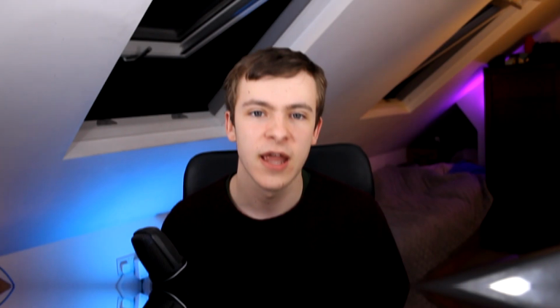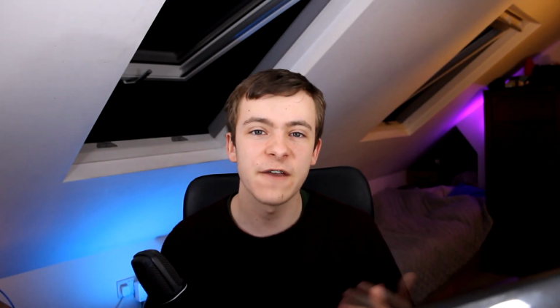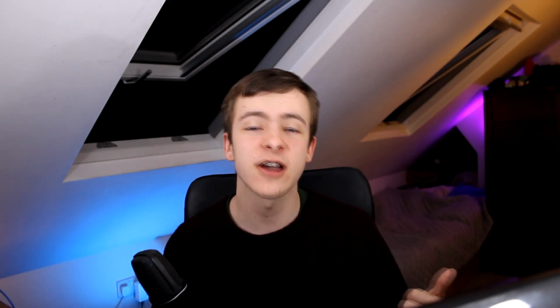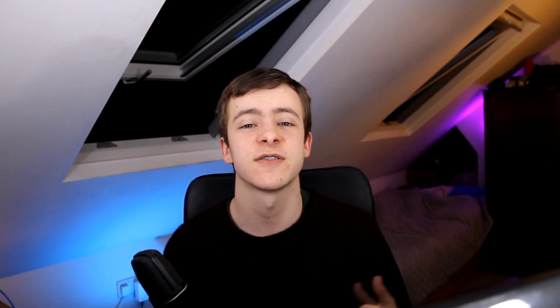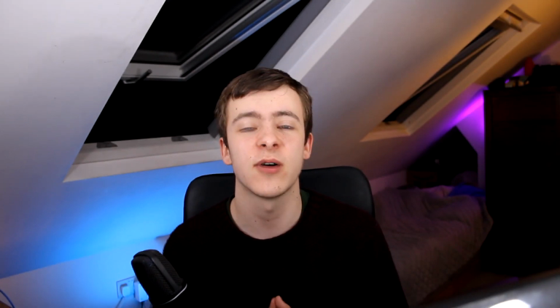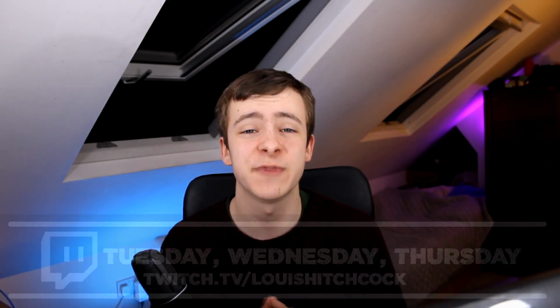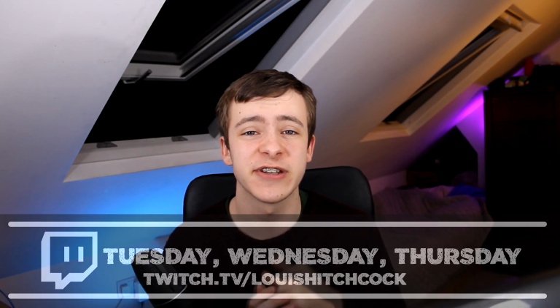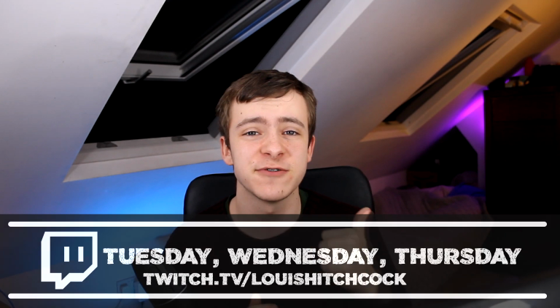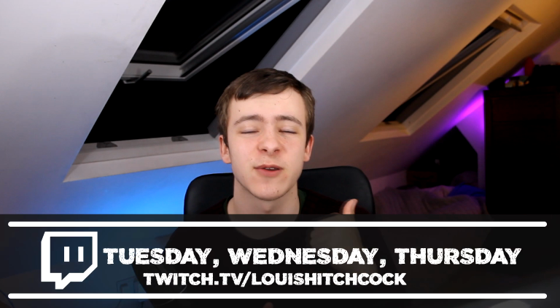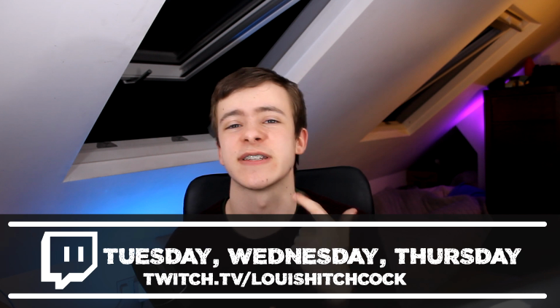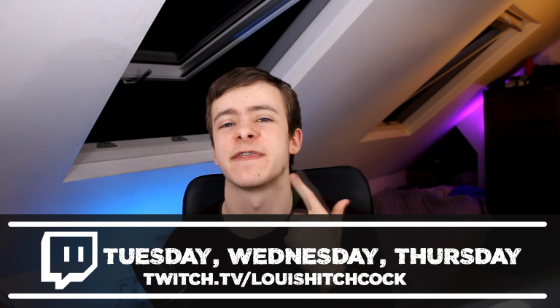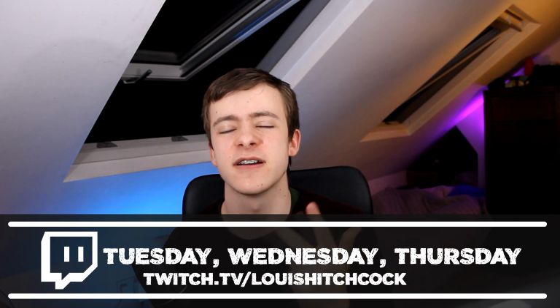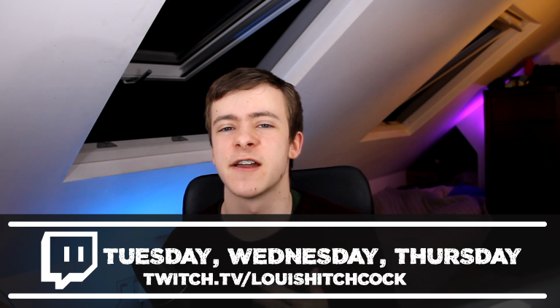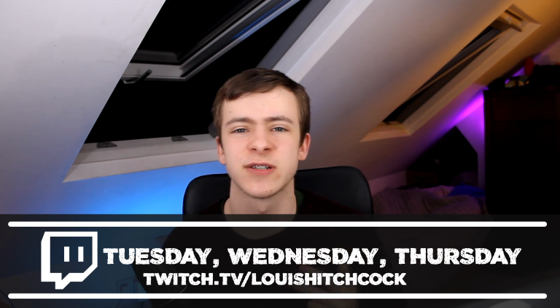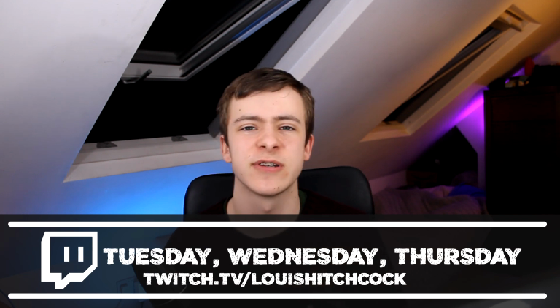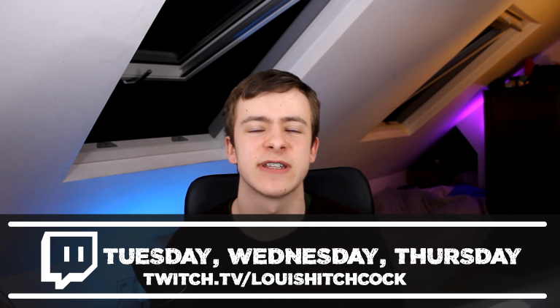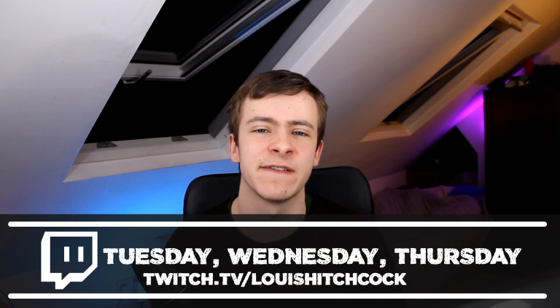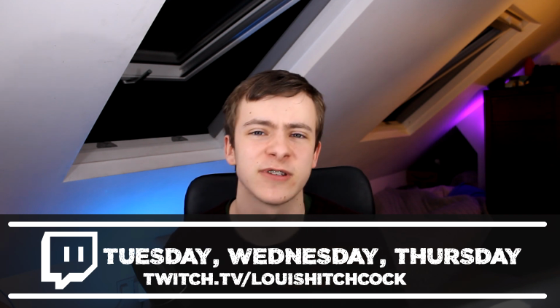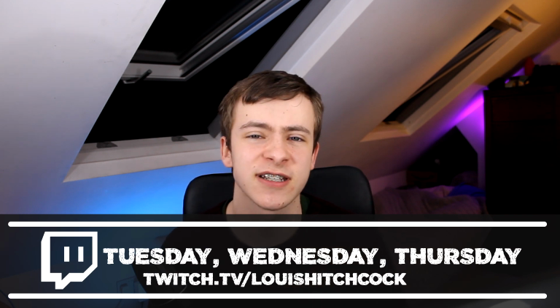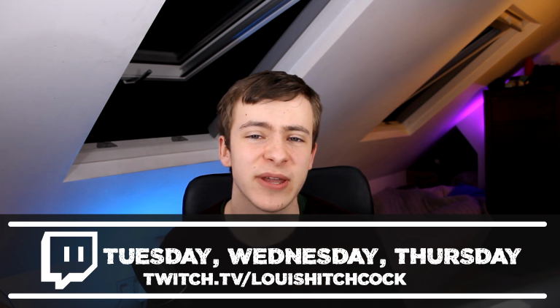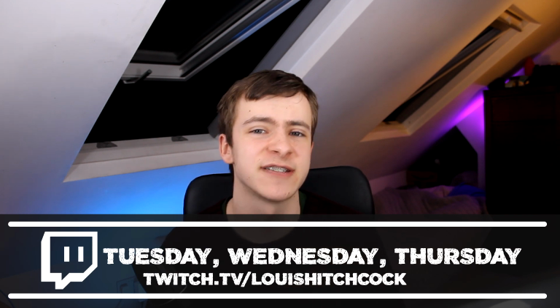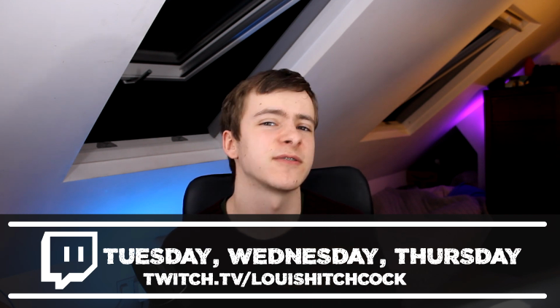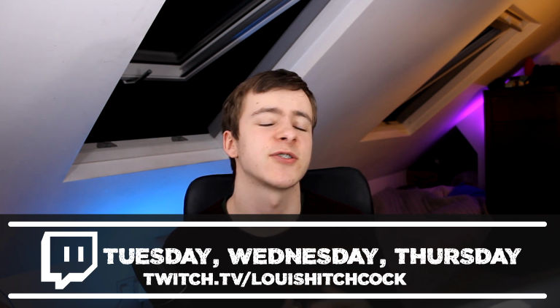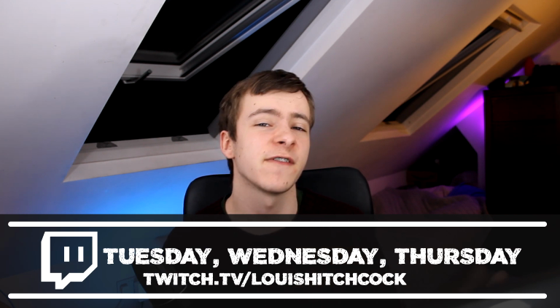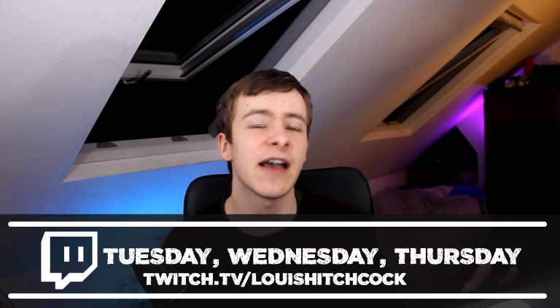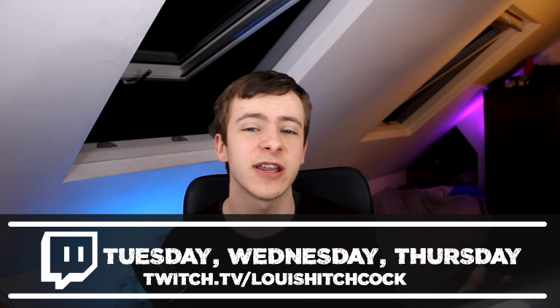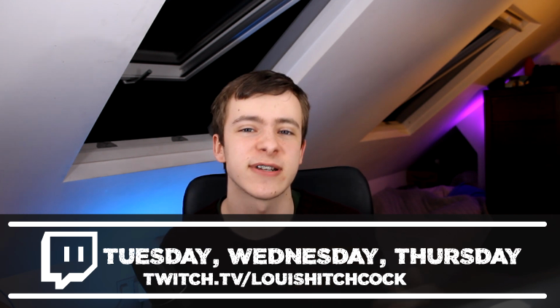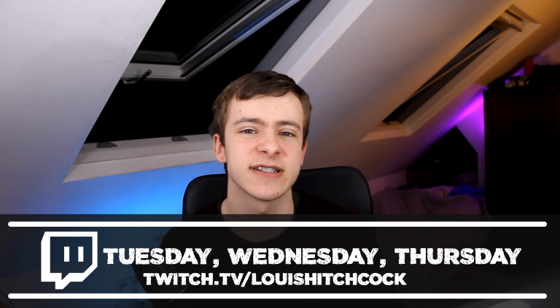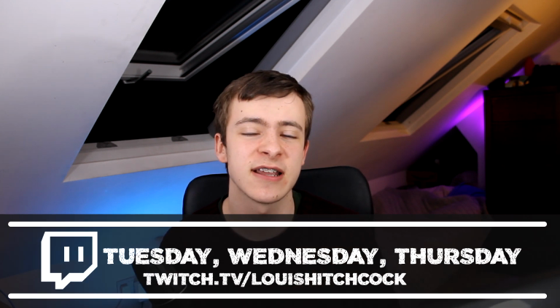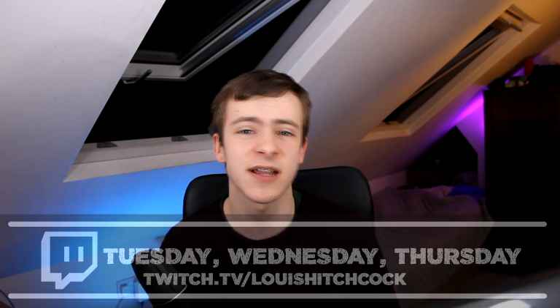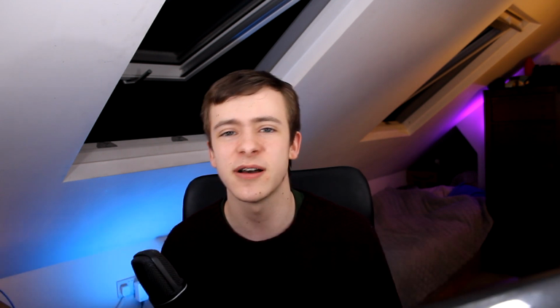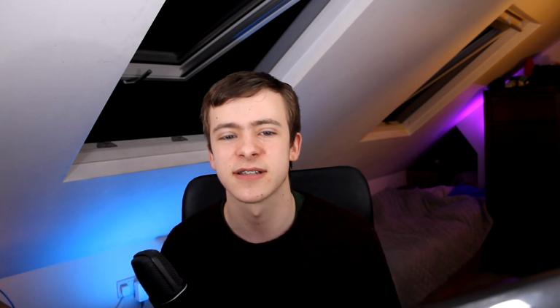Now if you guys don't know, I stream every Tuesday, Wednesday and Thursday over at Twitch.tv — that's Louie Hitchcock. So if you have any questions, just come and ask.